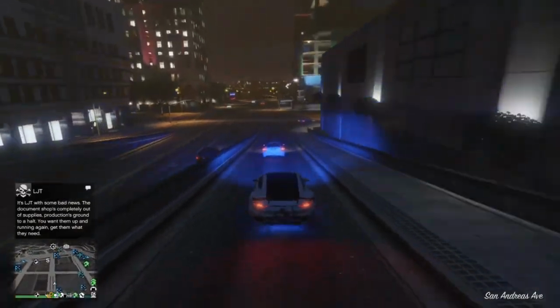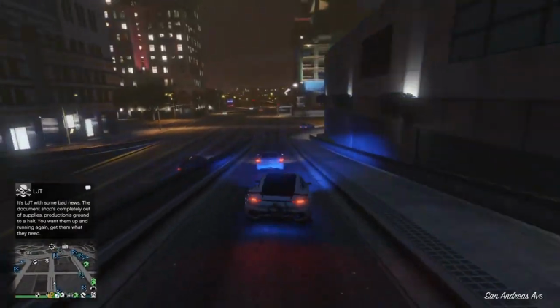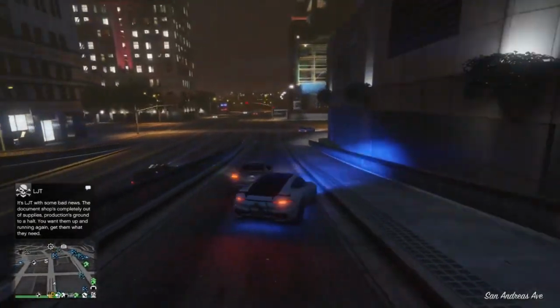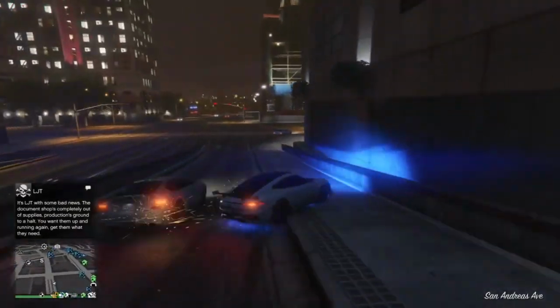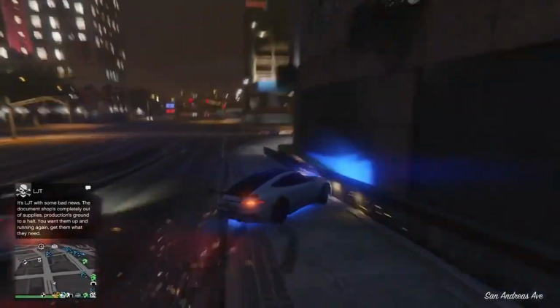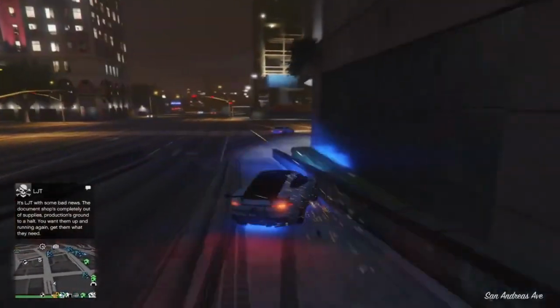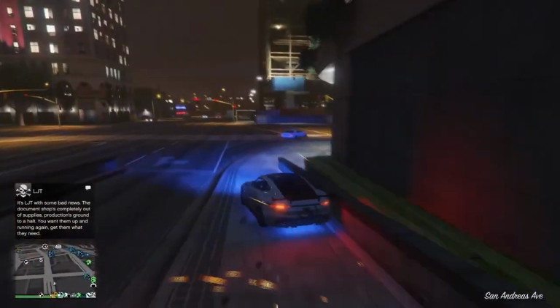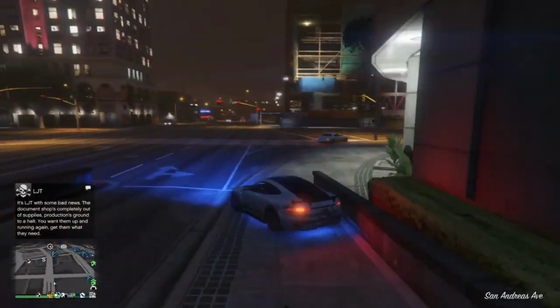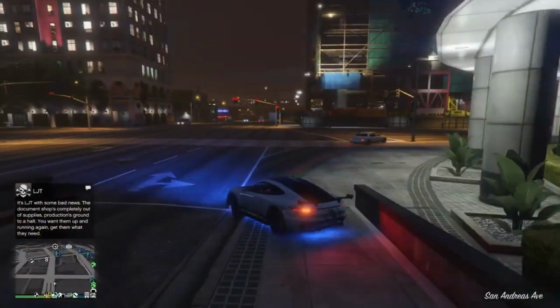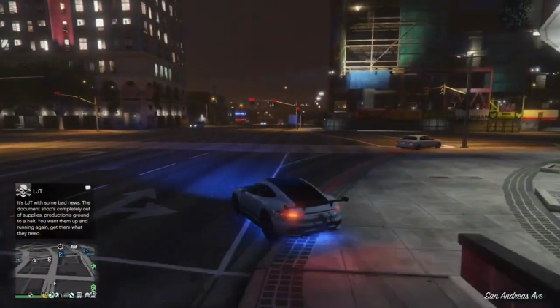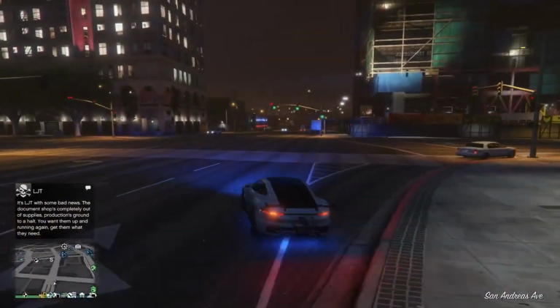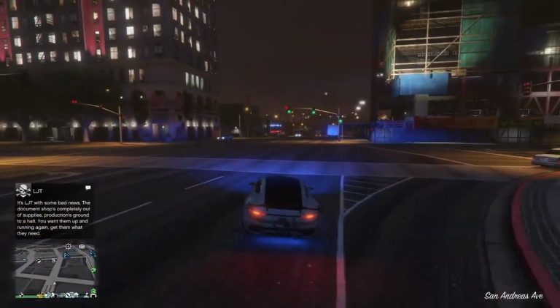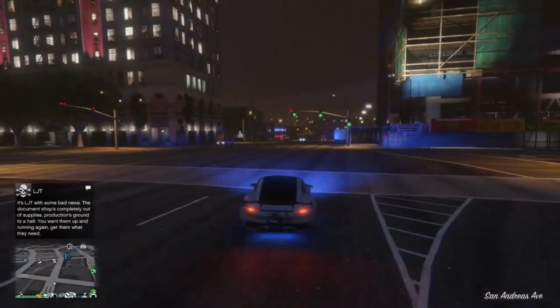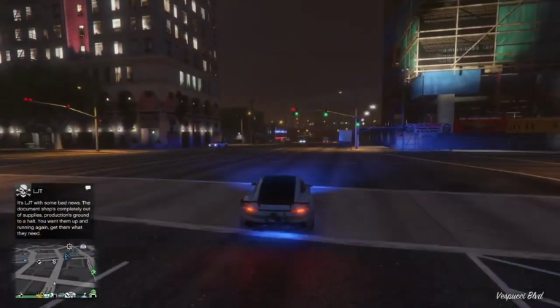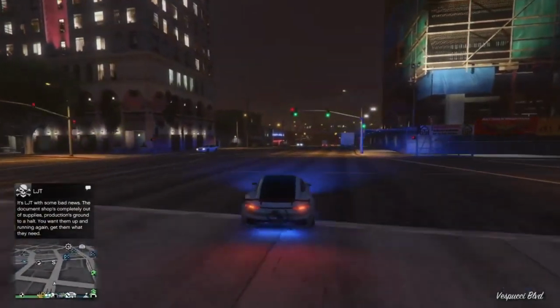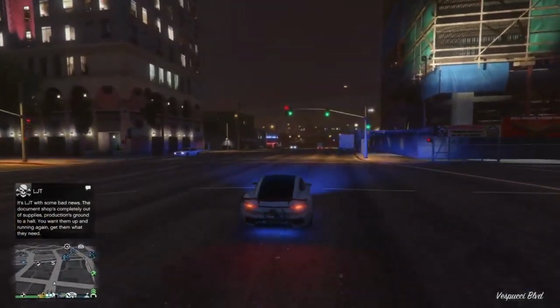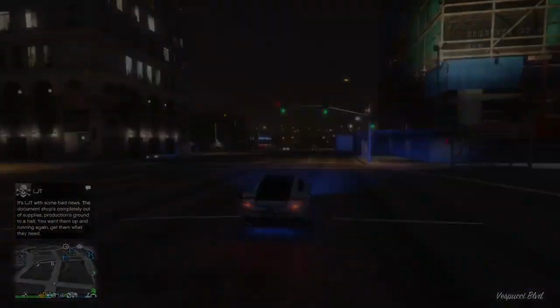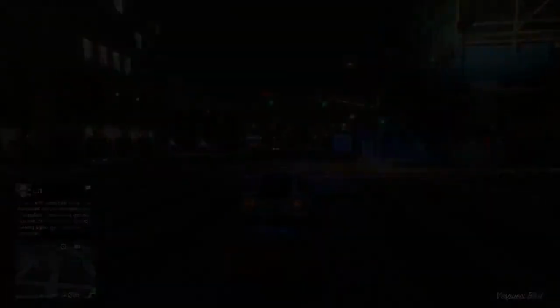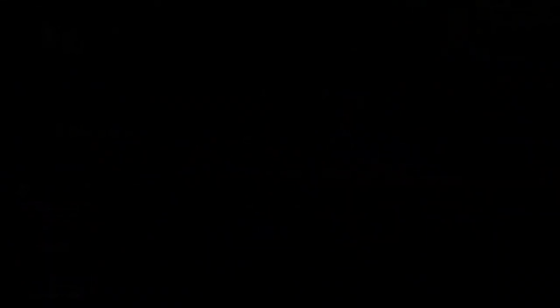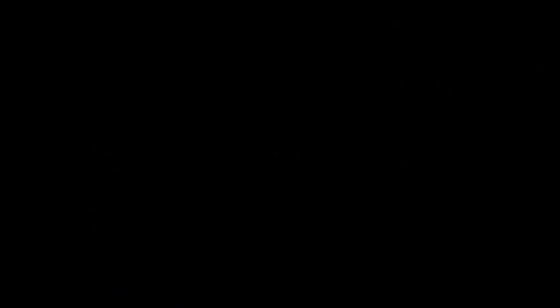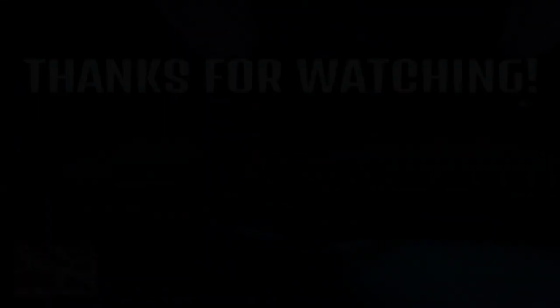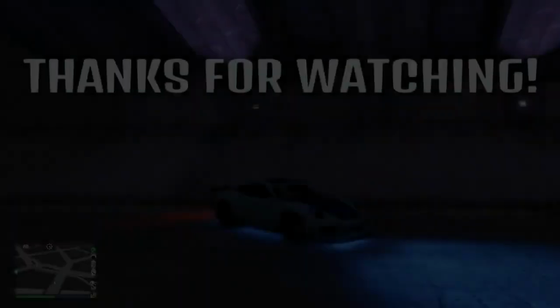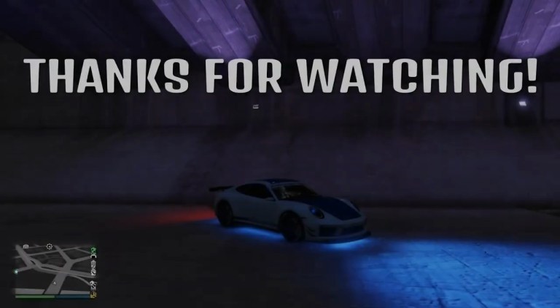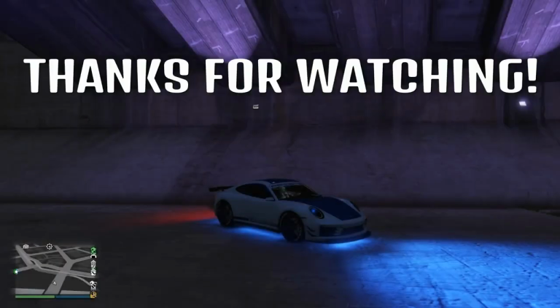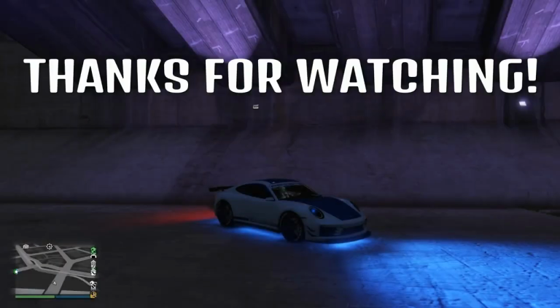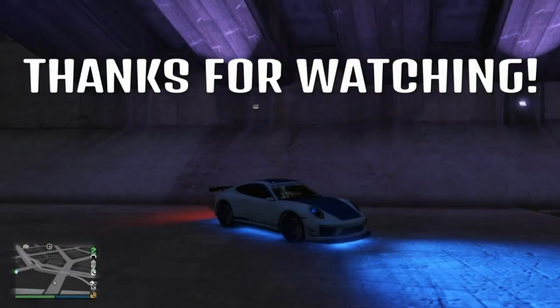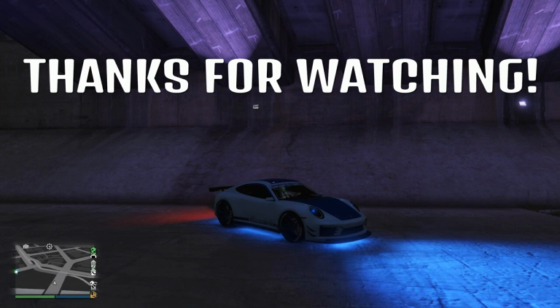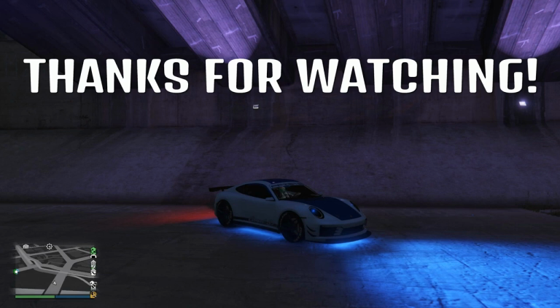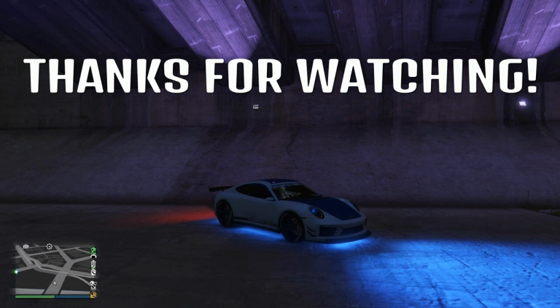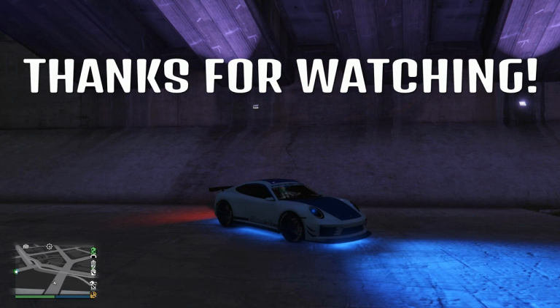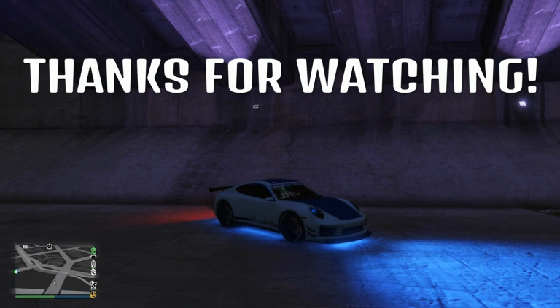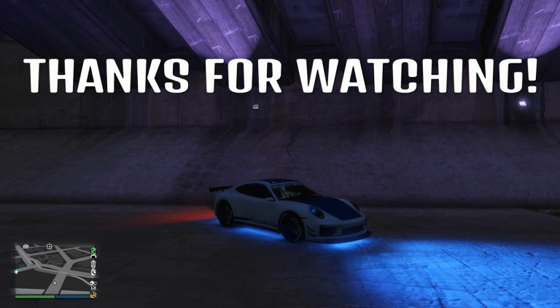But yeah, I highly recommend this car and hope you enjoyed the review. Take care, thanks for watching.